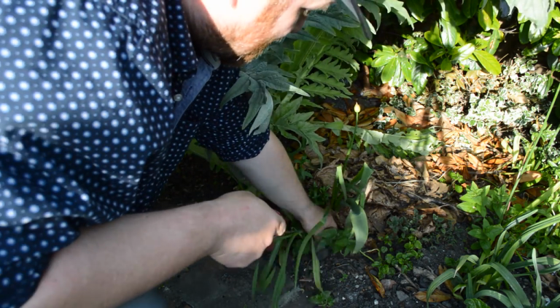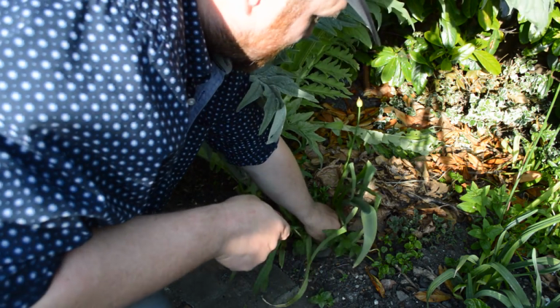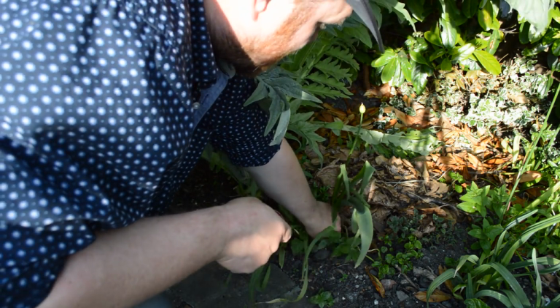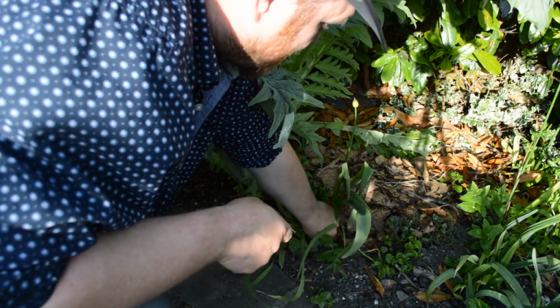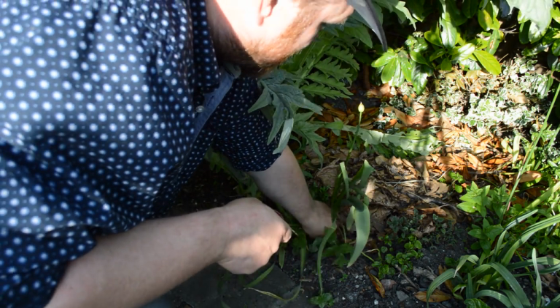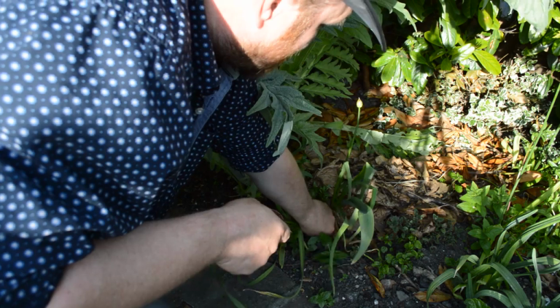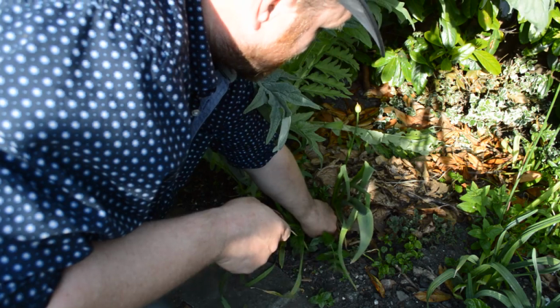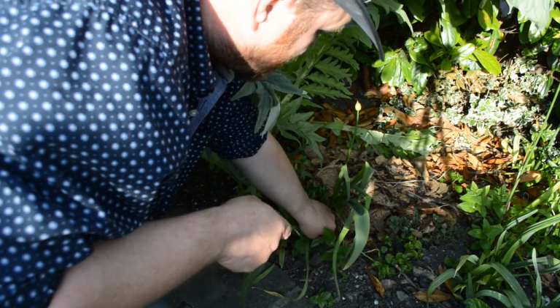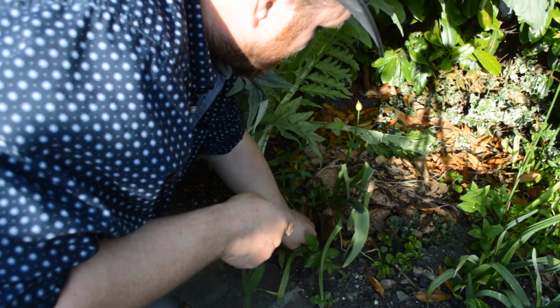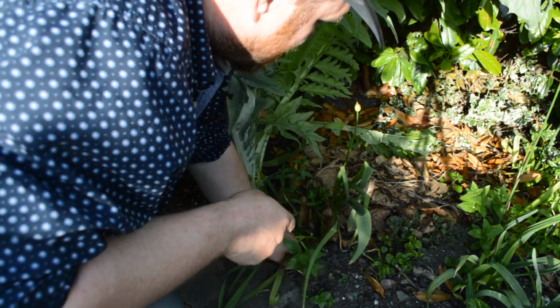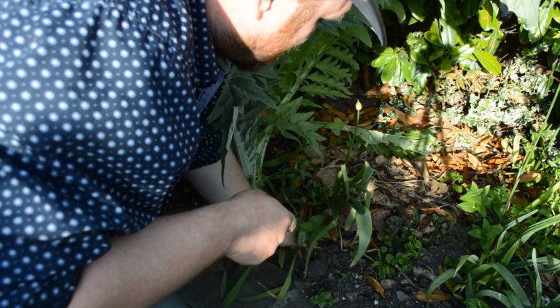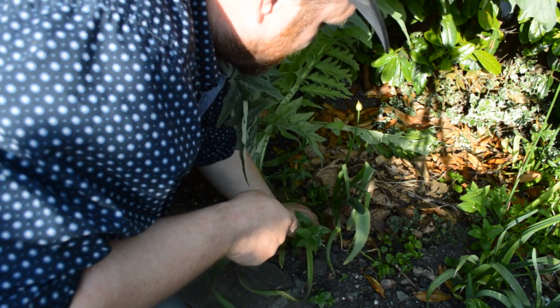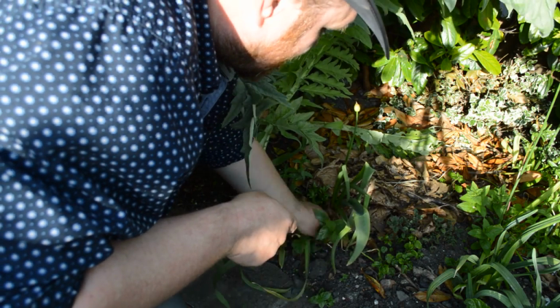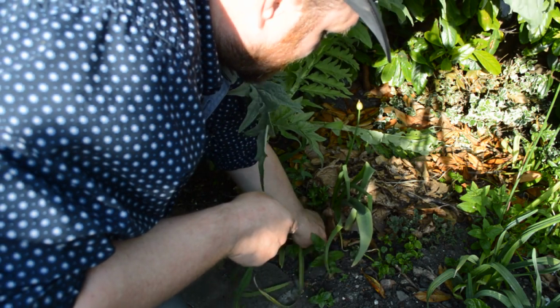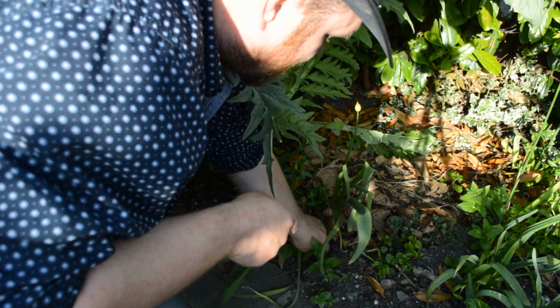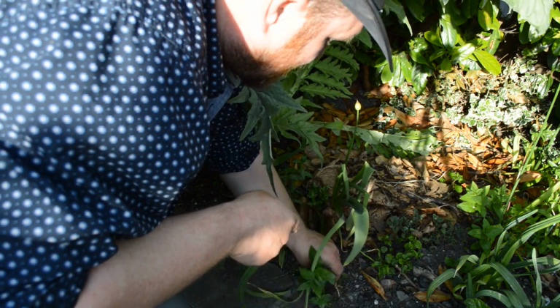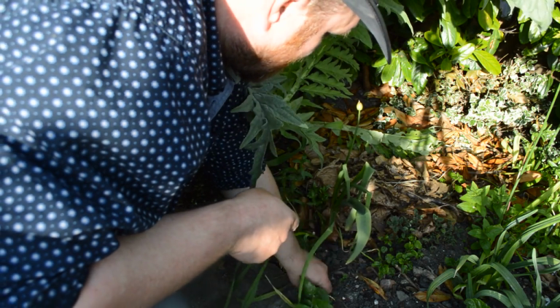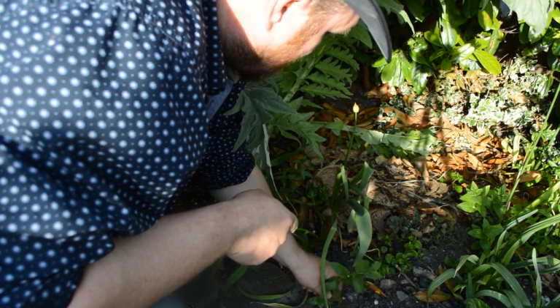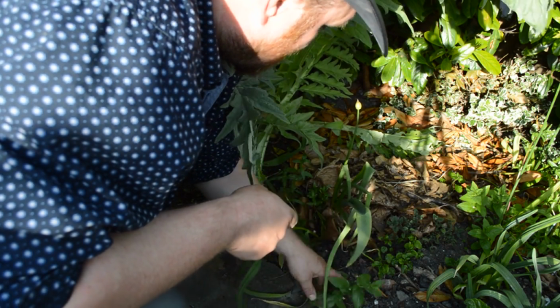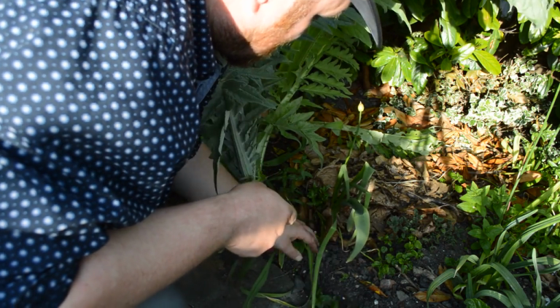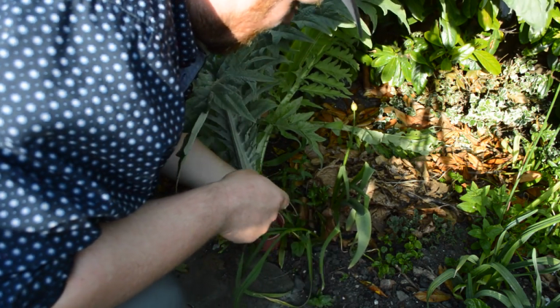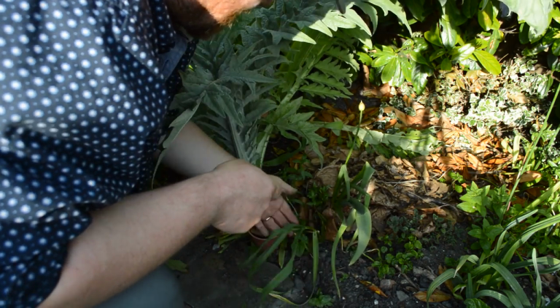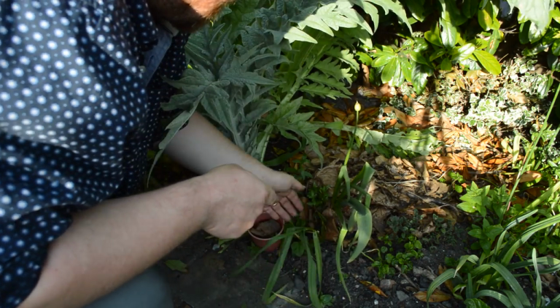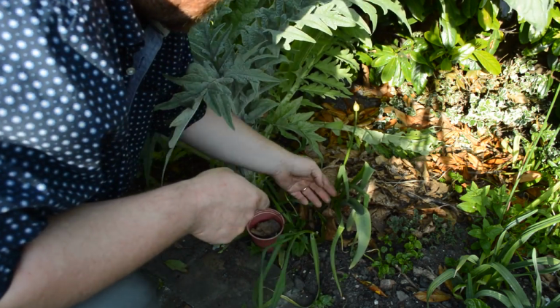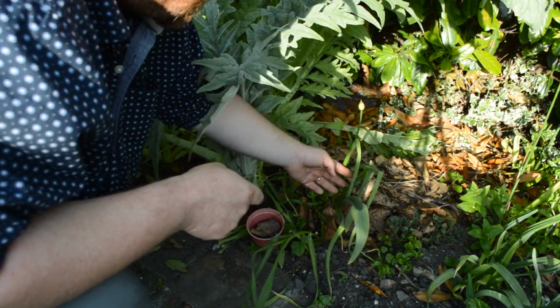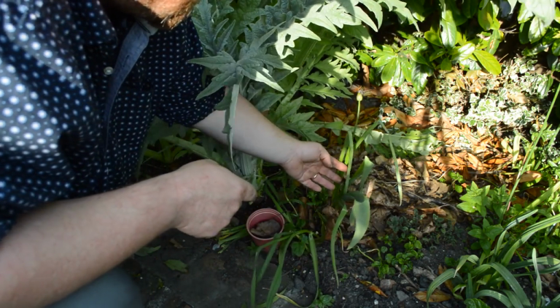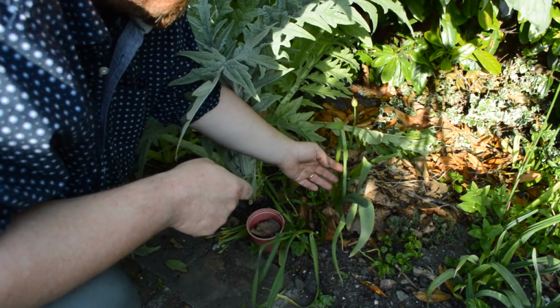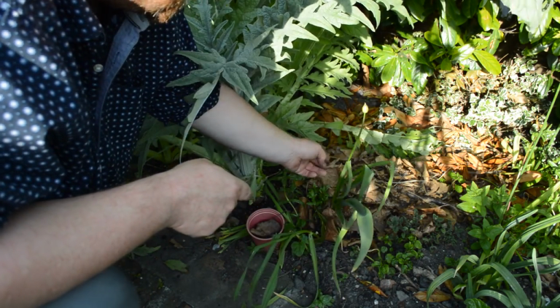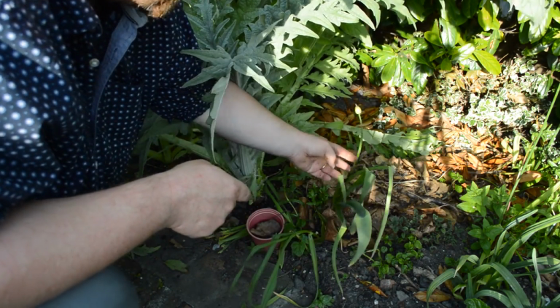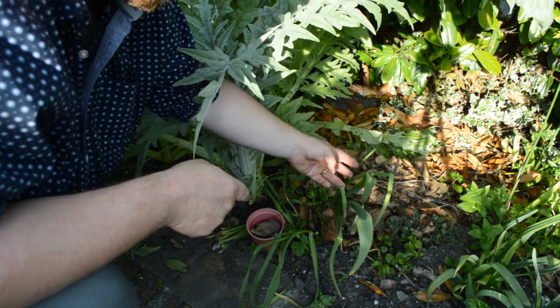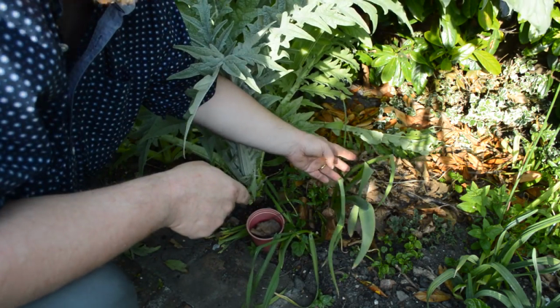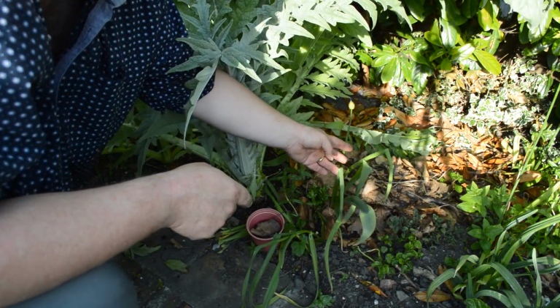So I've made a bit of space for this allium here.